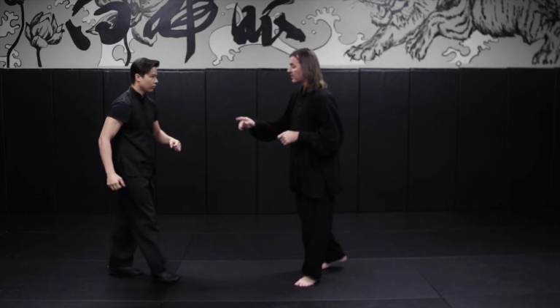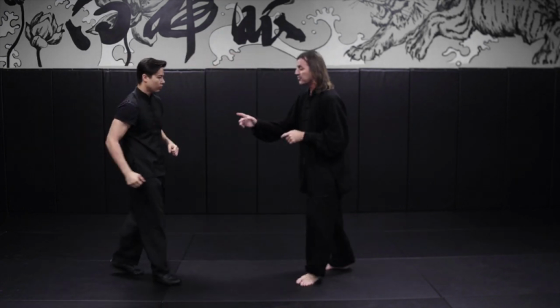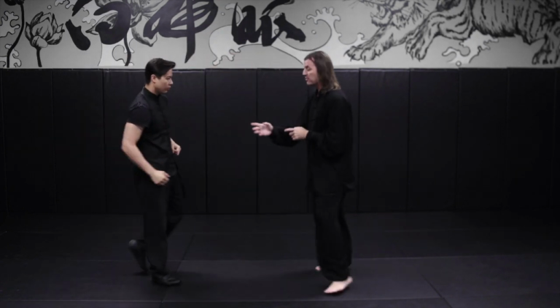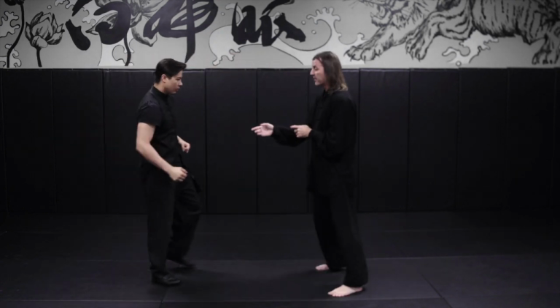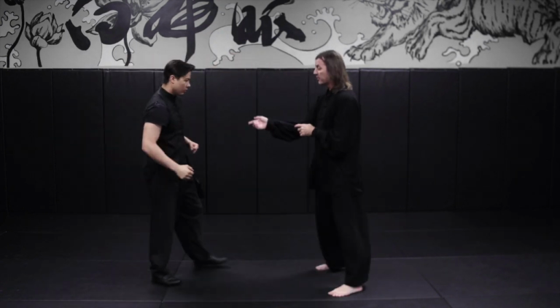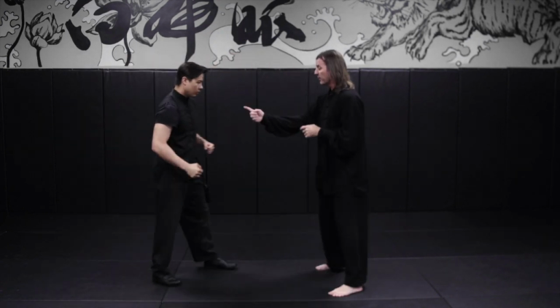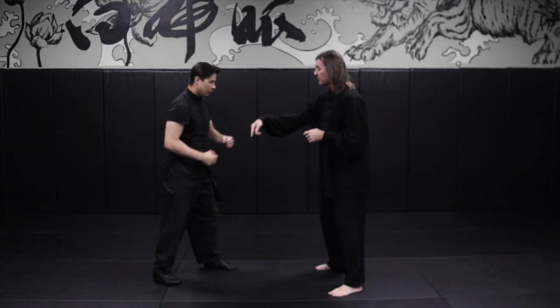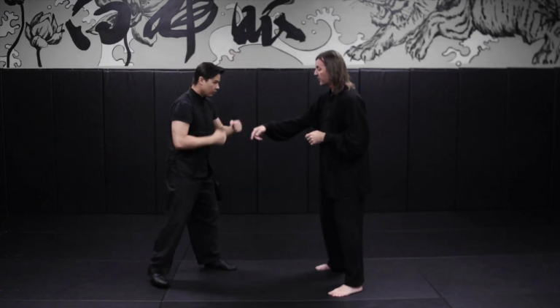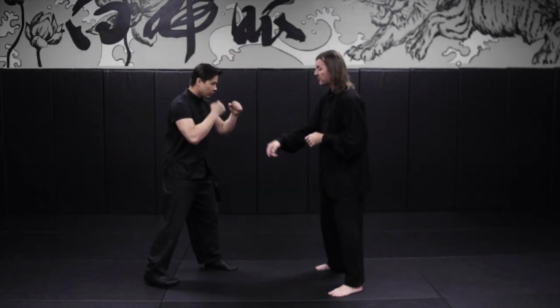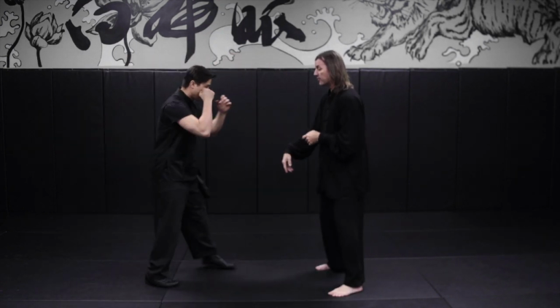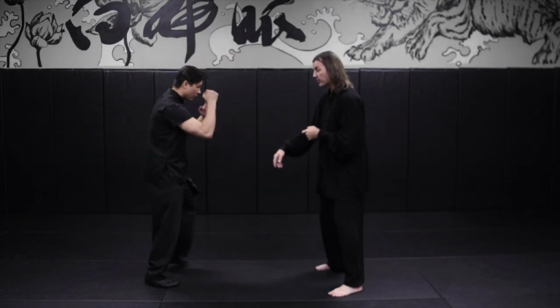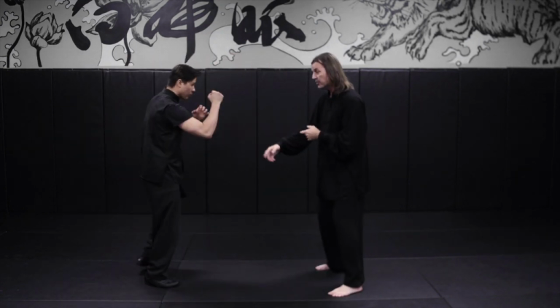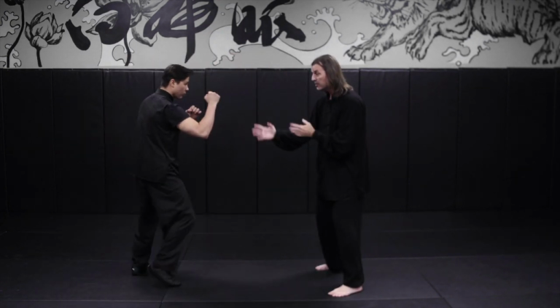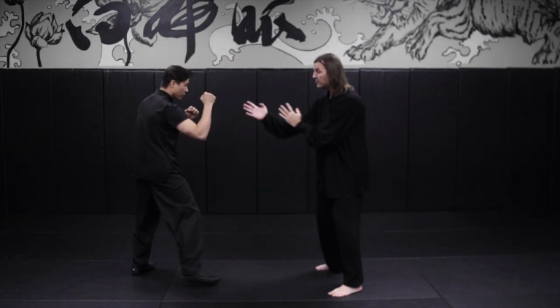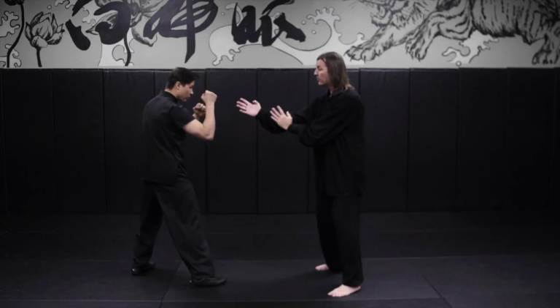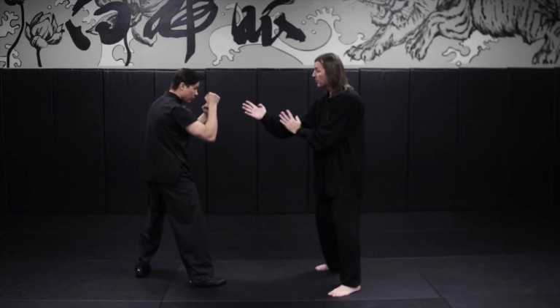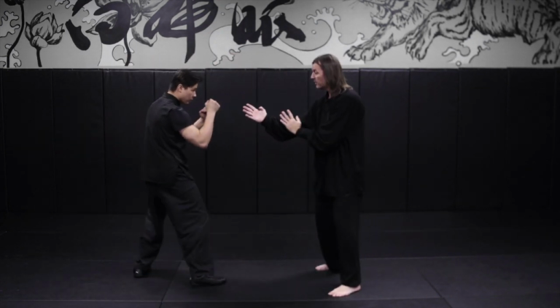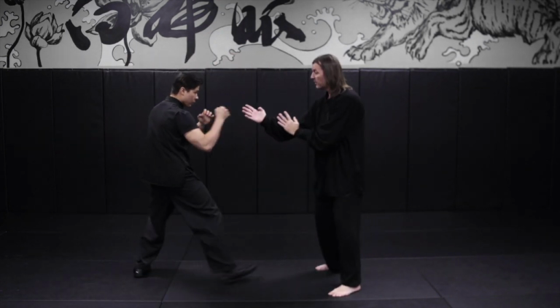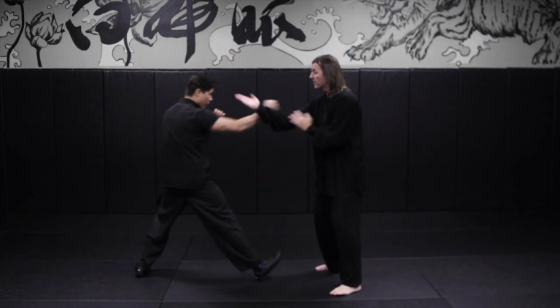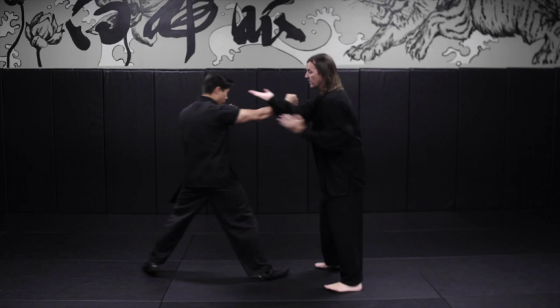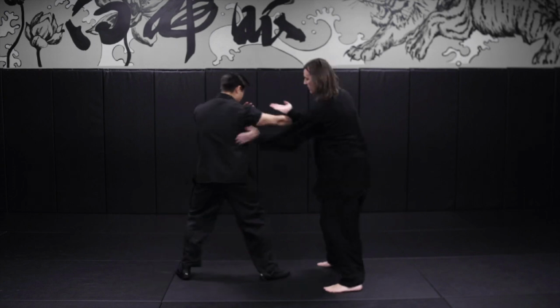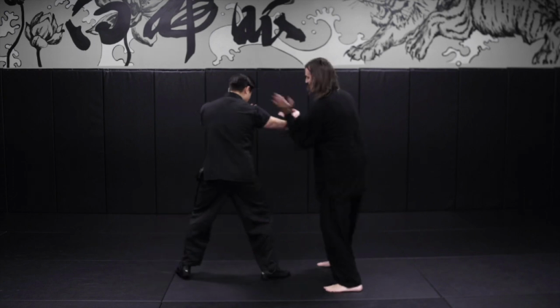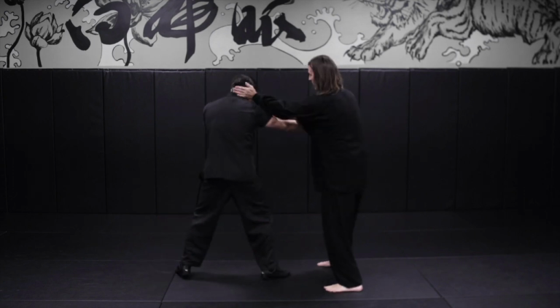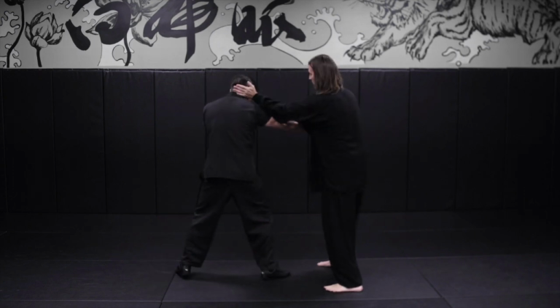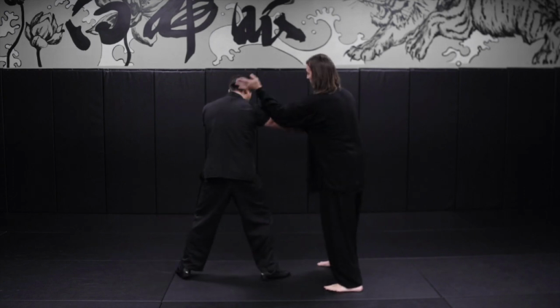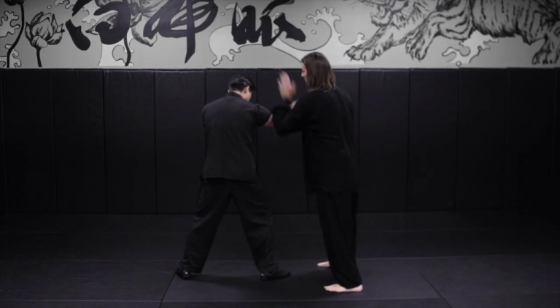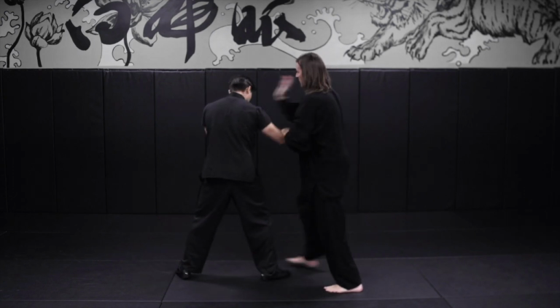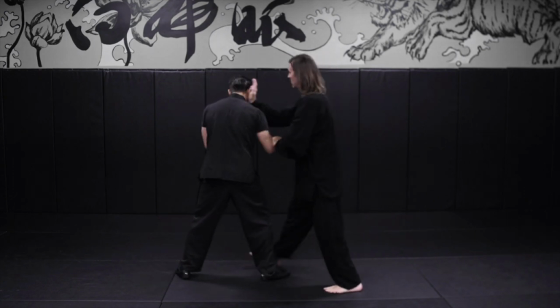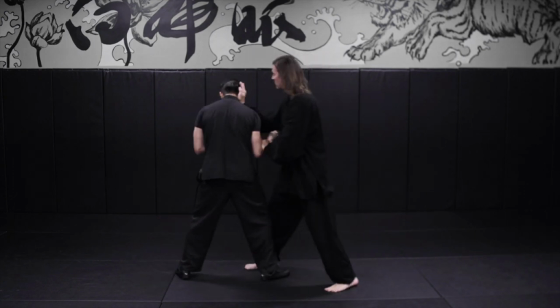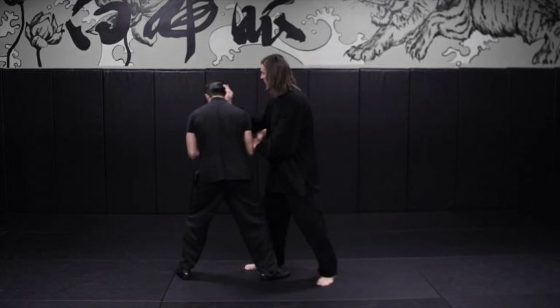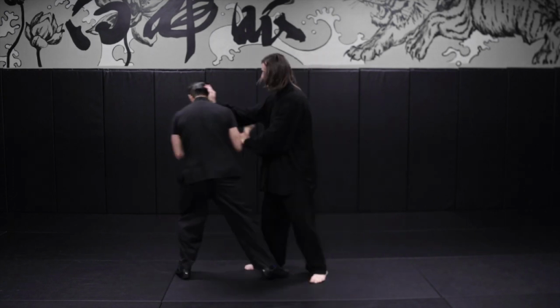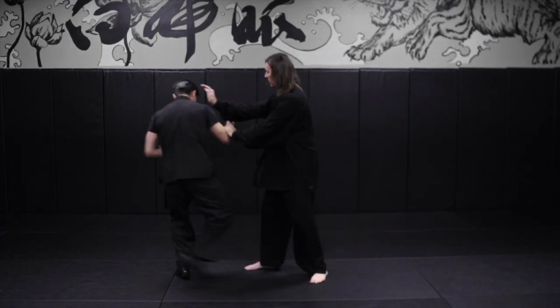Same thing on the right side — take the right side forward: tang da, pak da, following through.